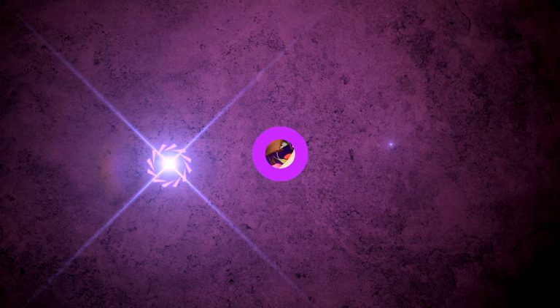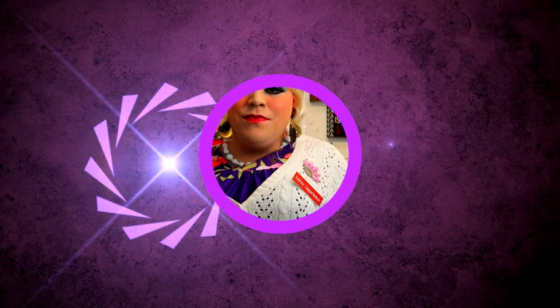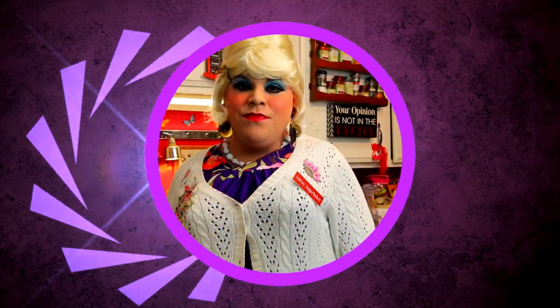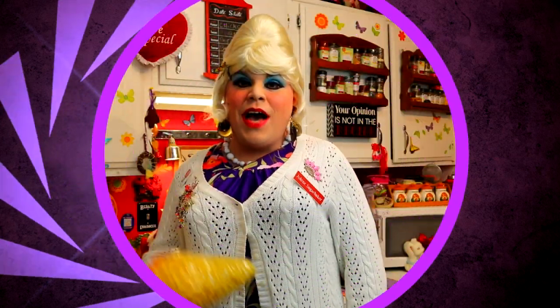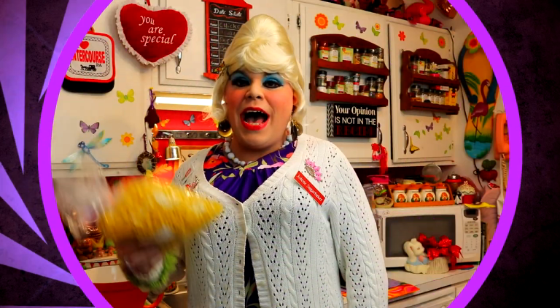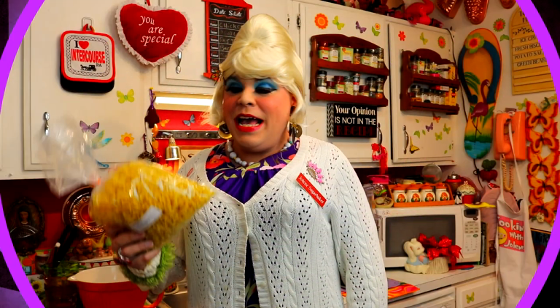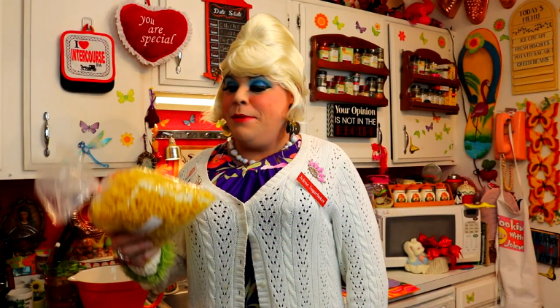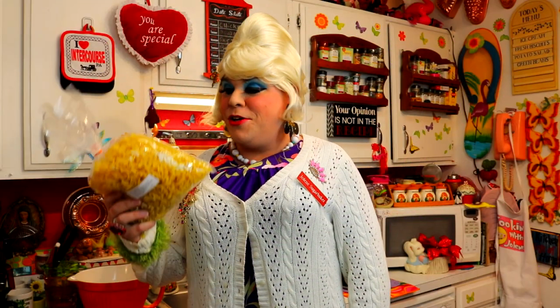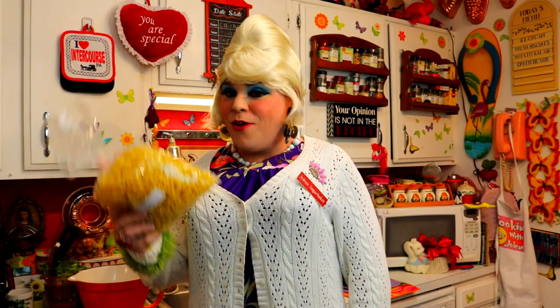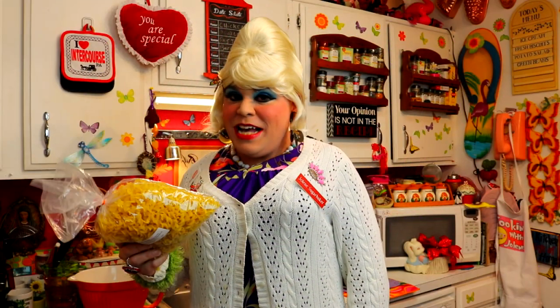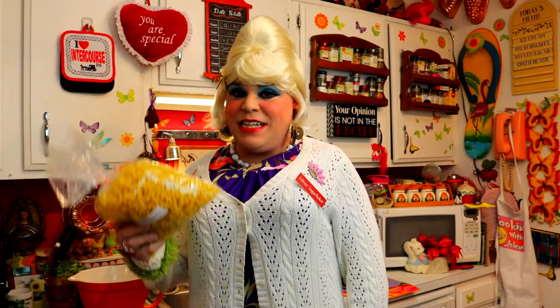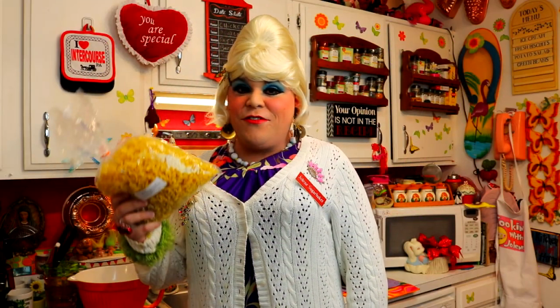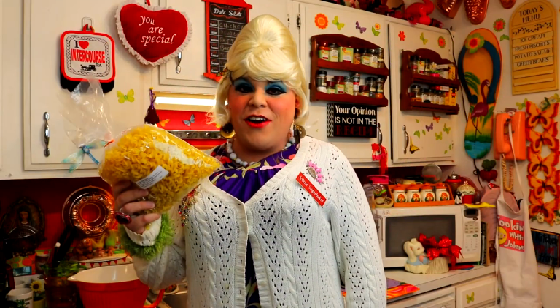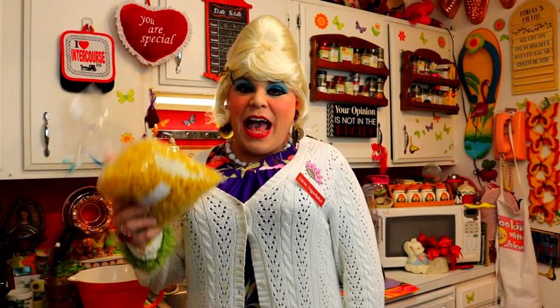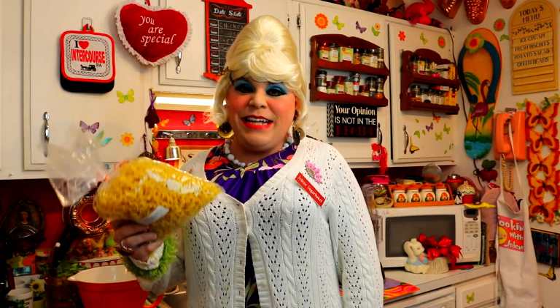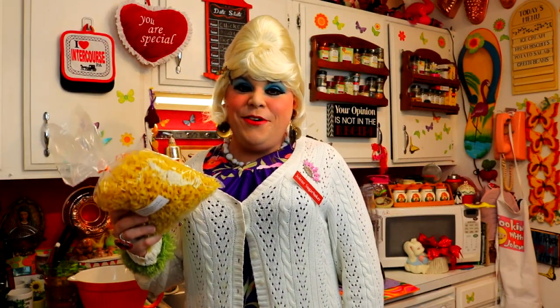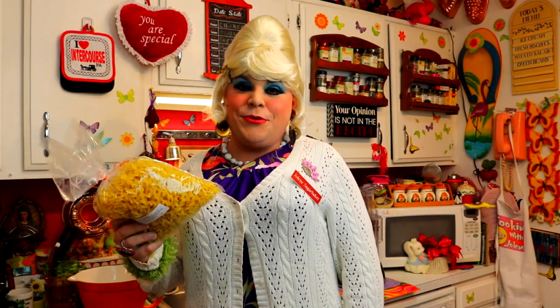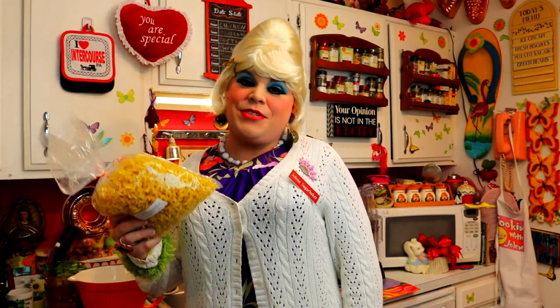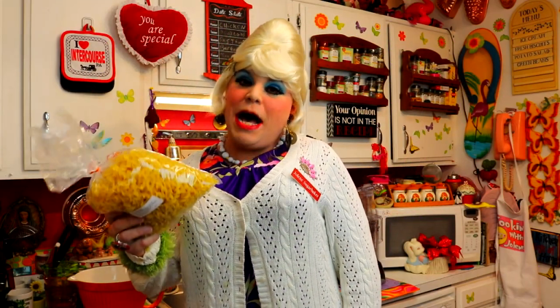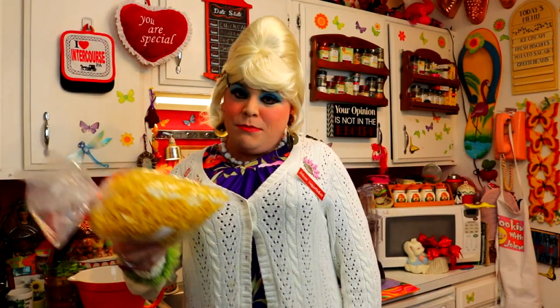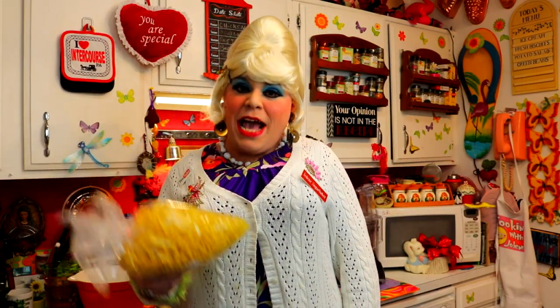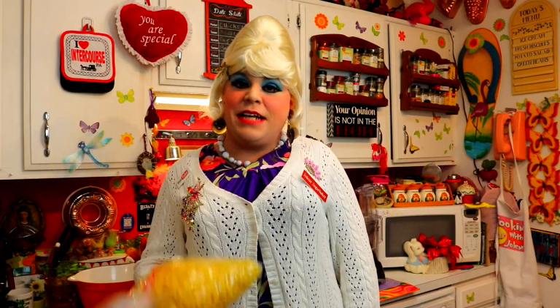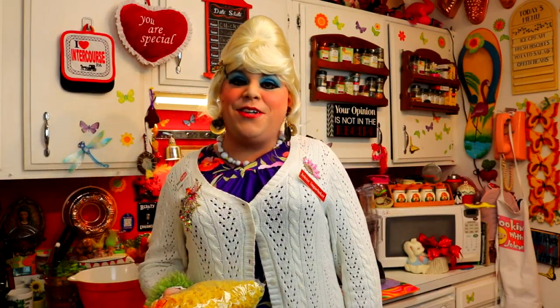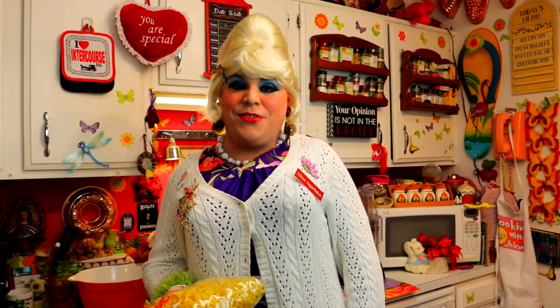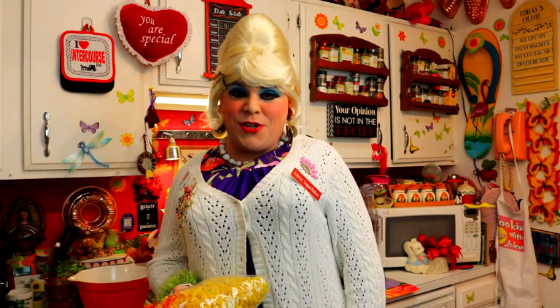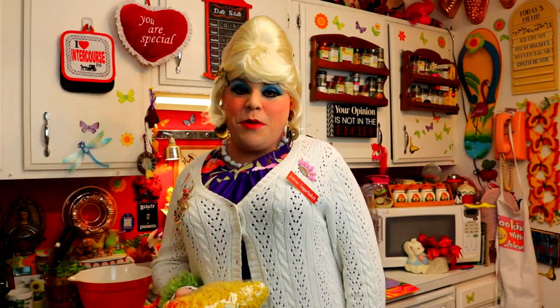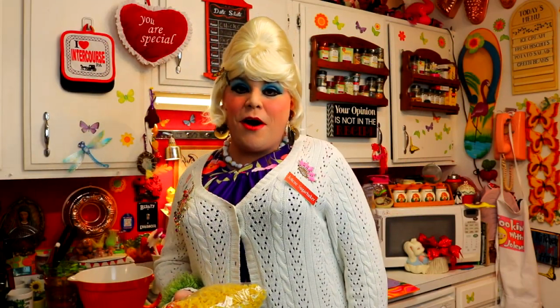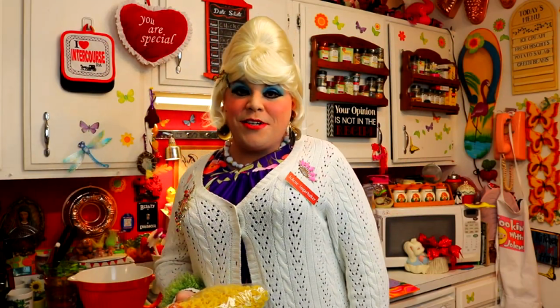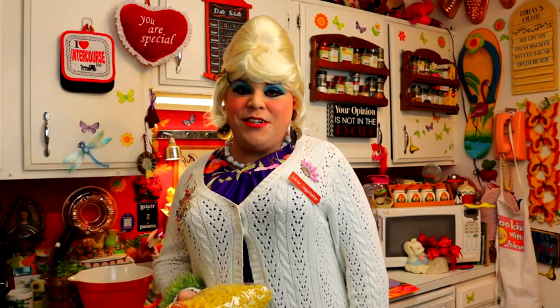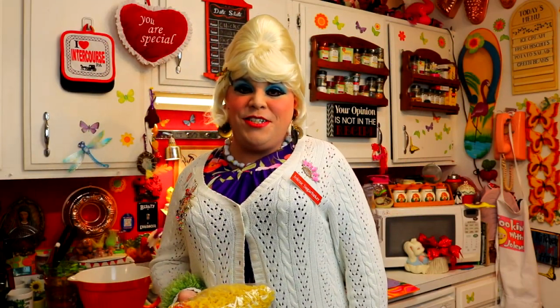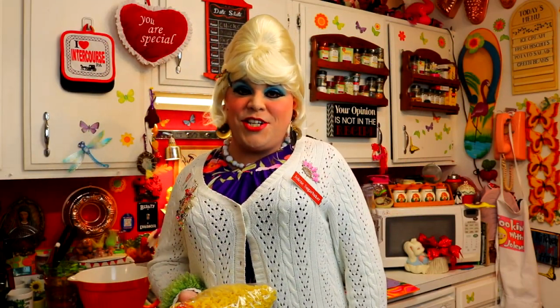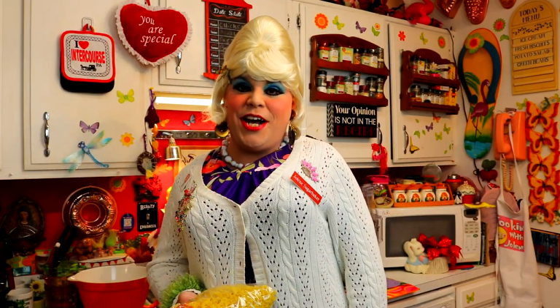I ain't crazy for egg noodles, up next on the Trailer Park Cookin' Show.